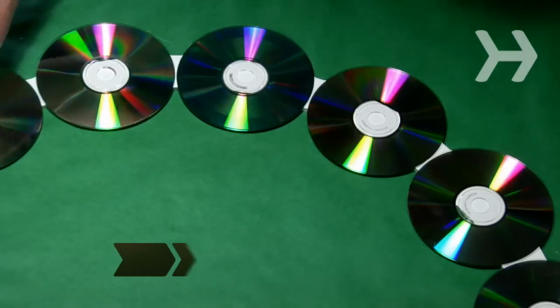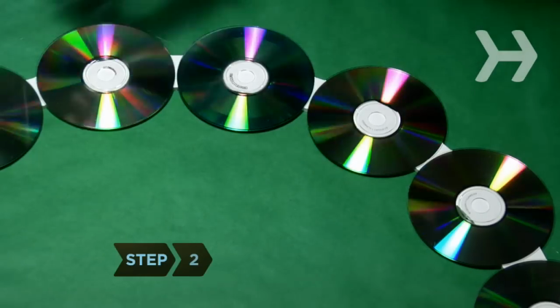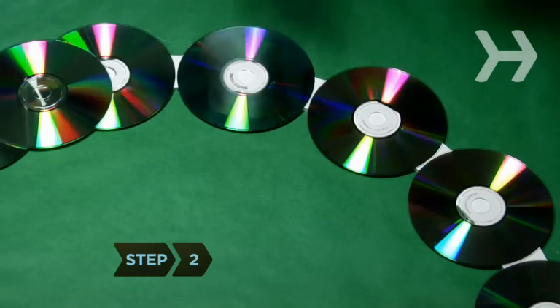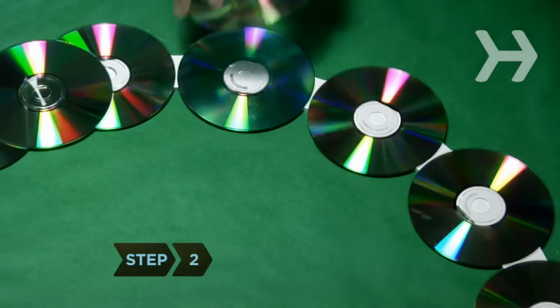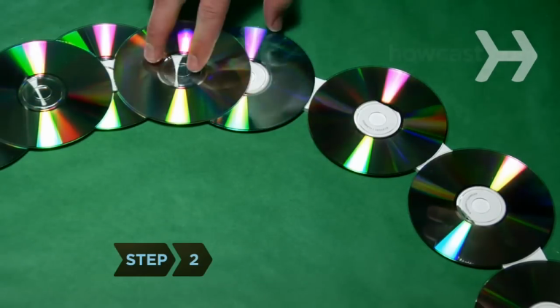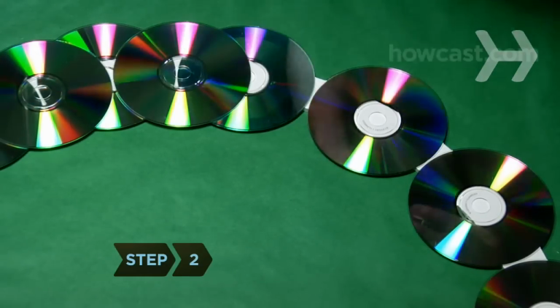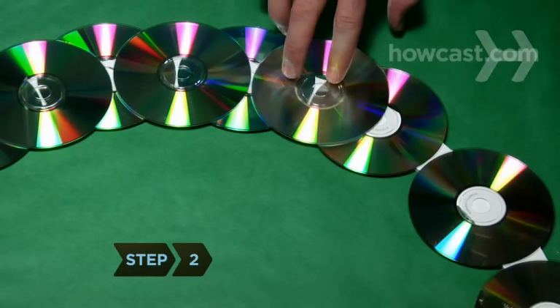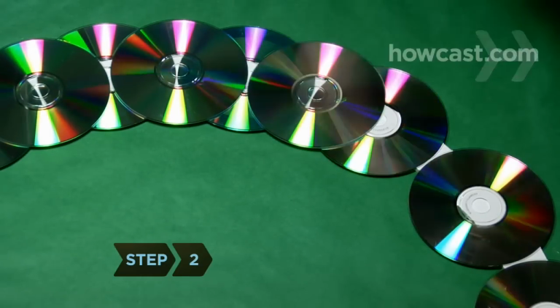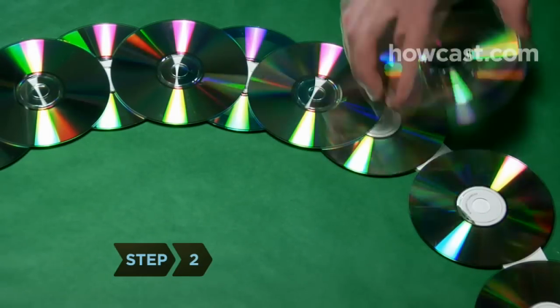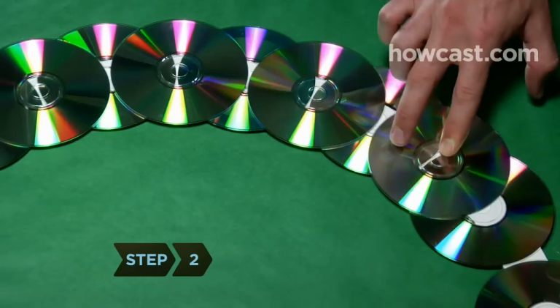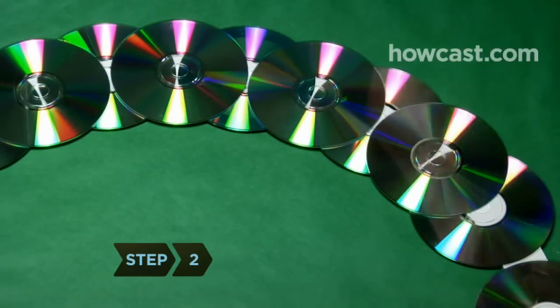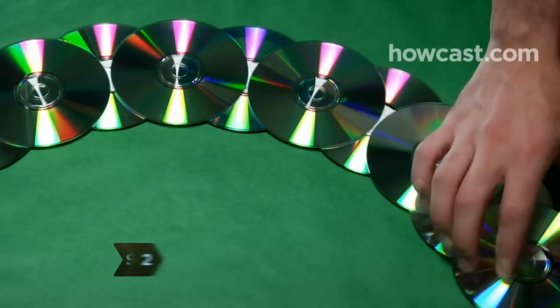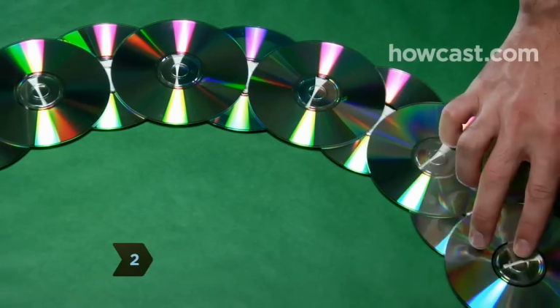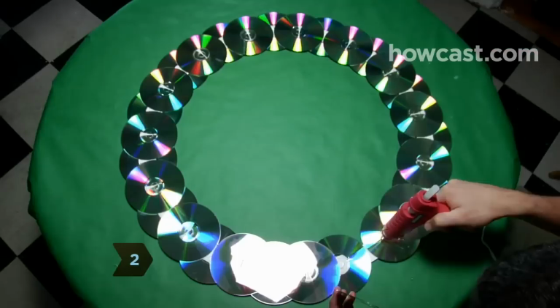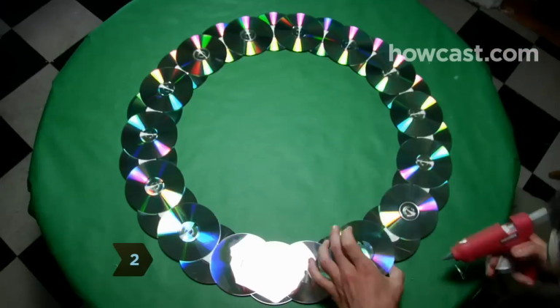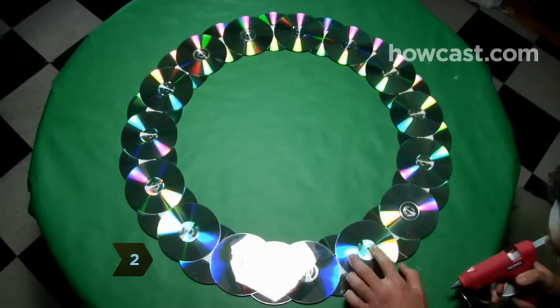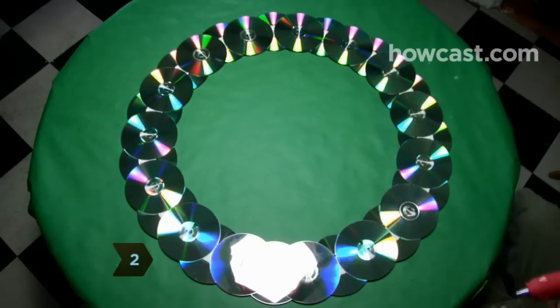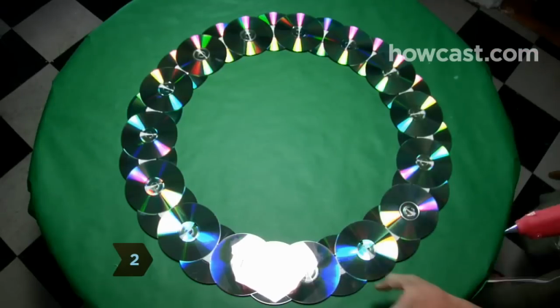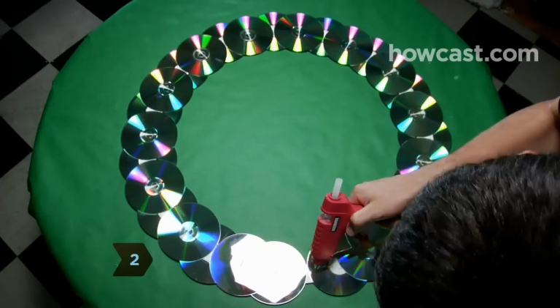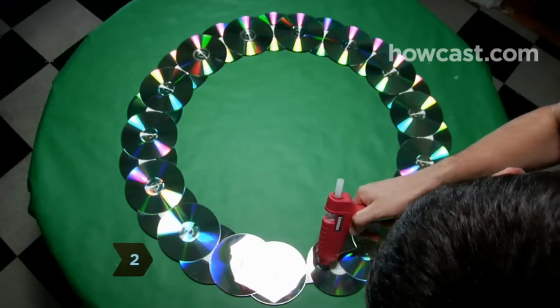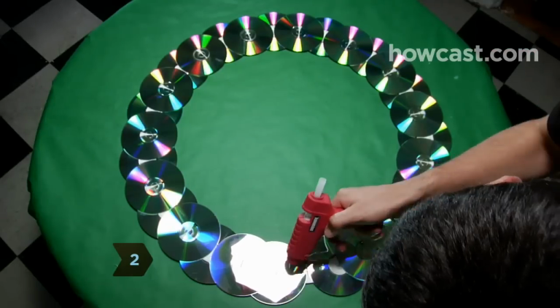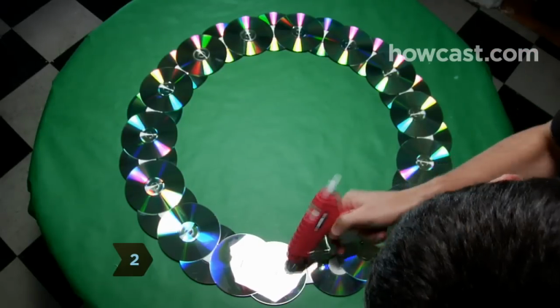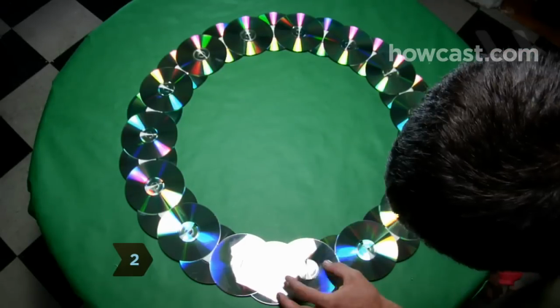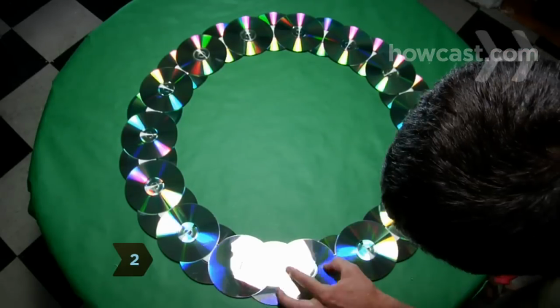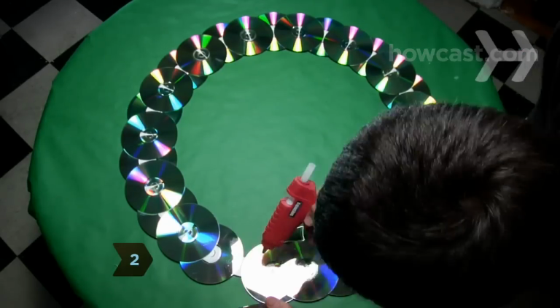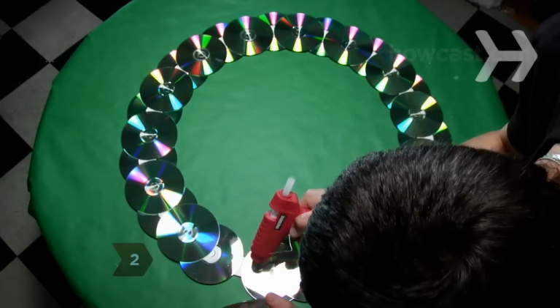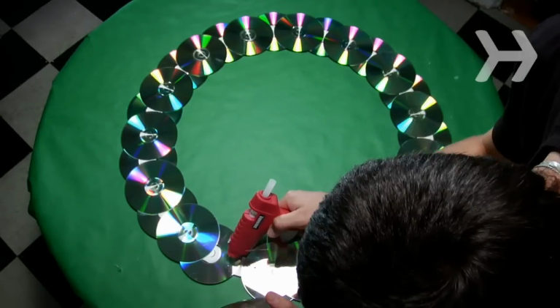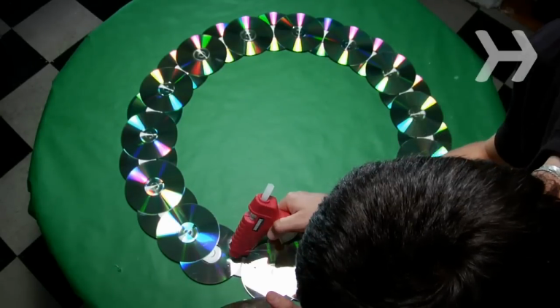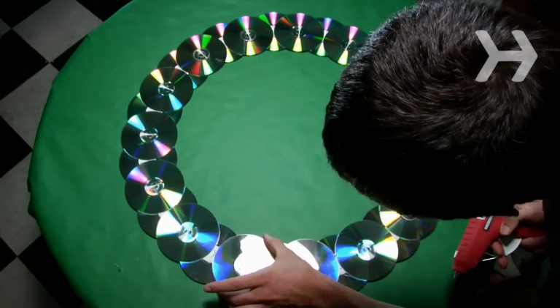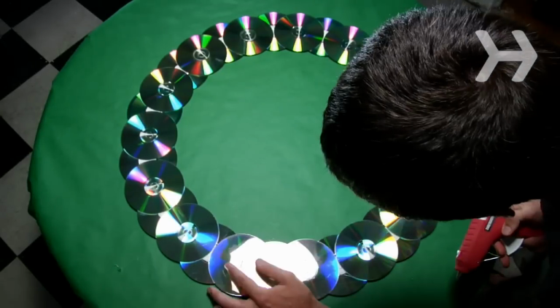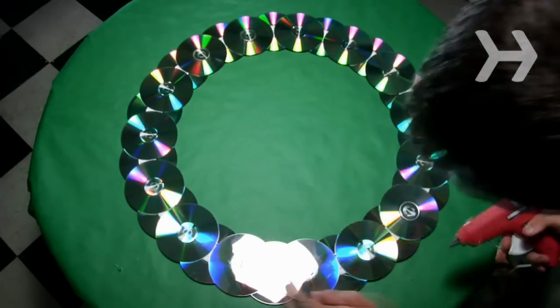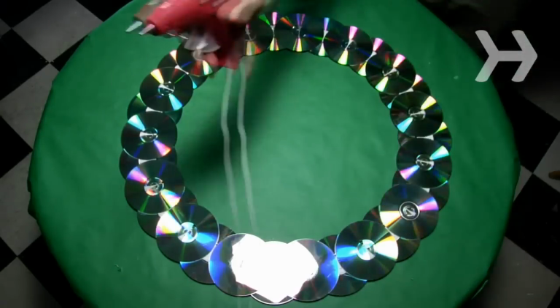Step 2. Glue a second layer of CDs so that they're evenly spaced between the CDs on the first layer.